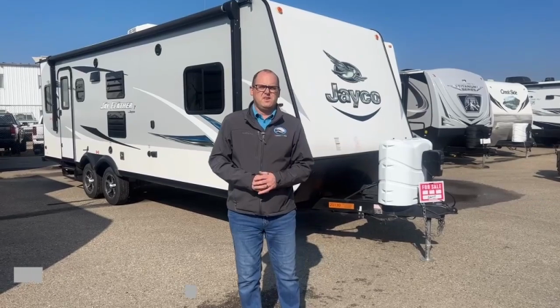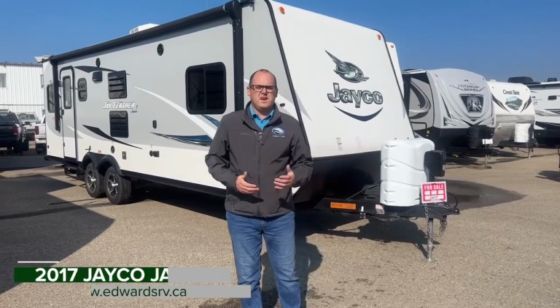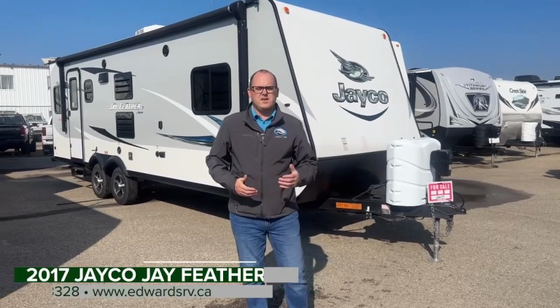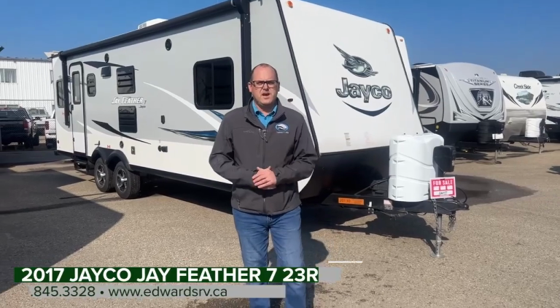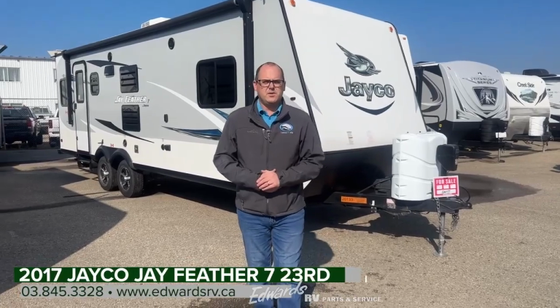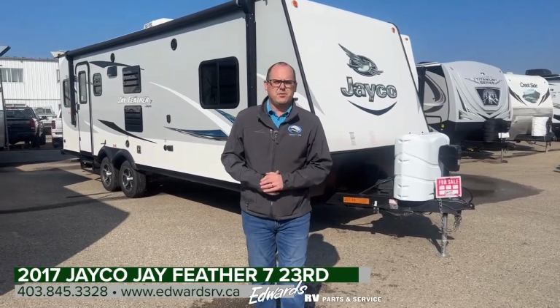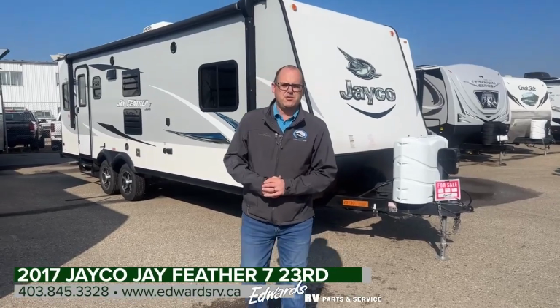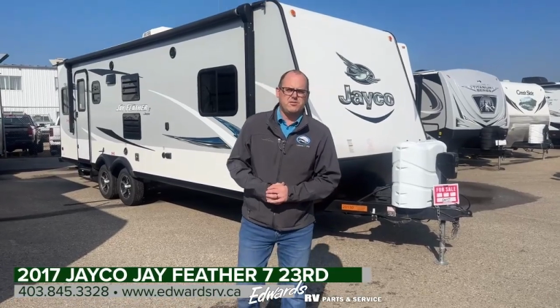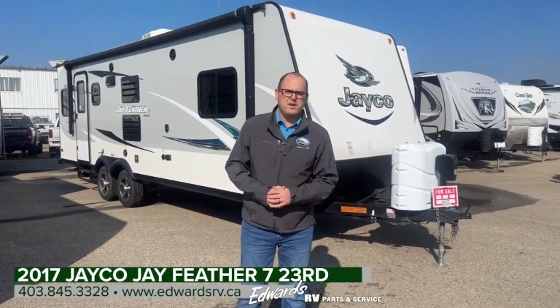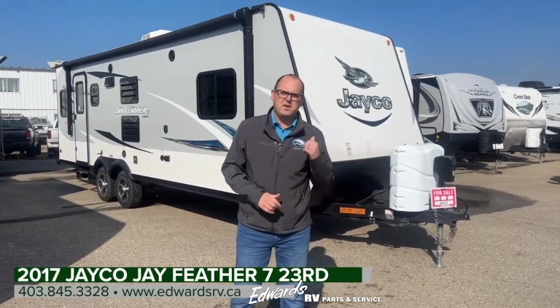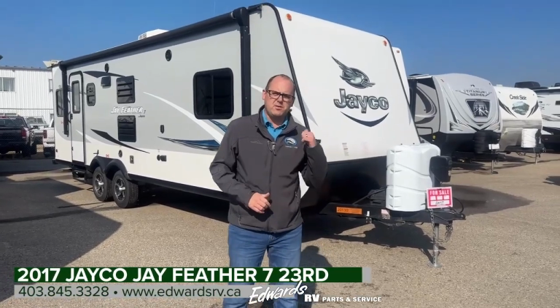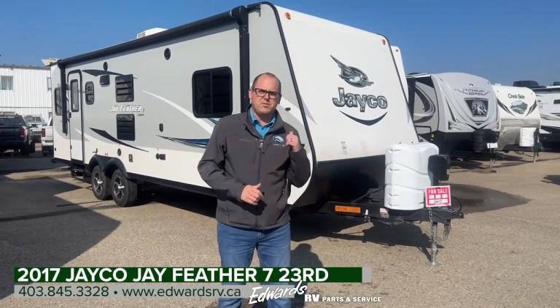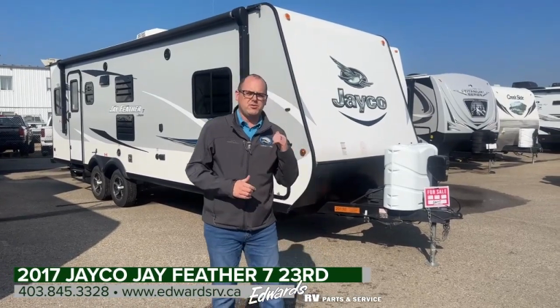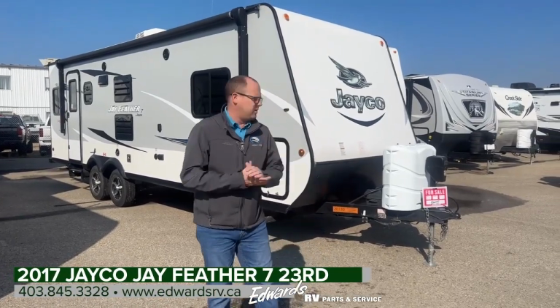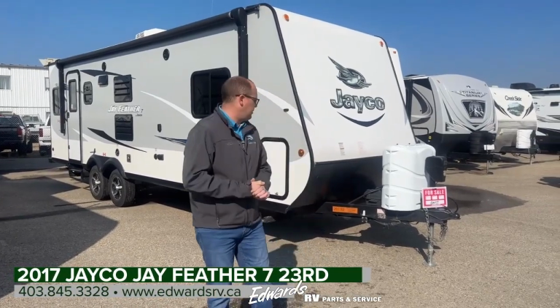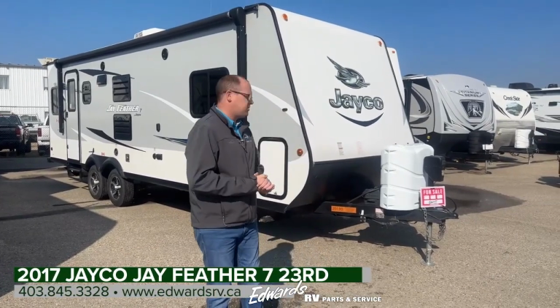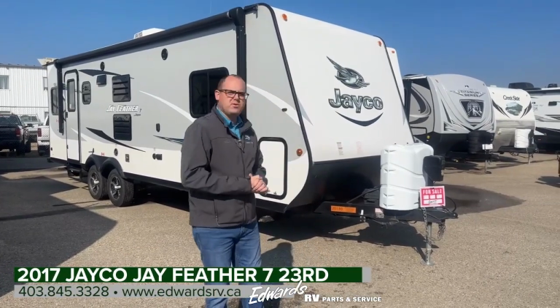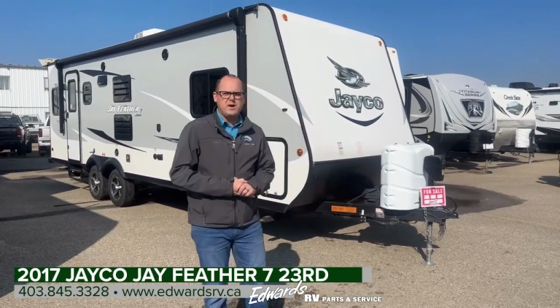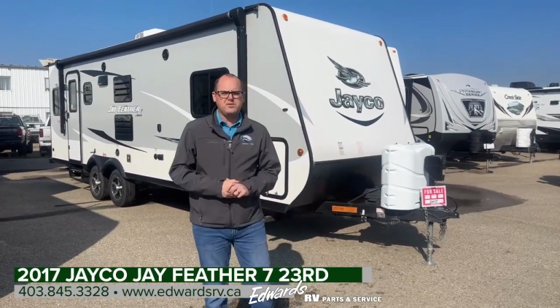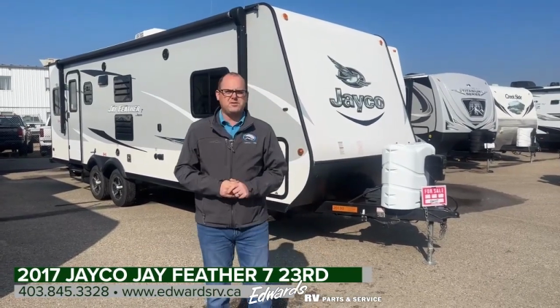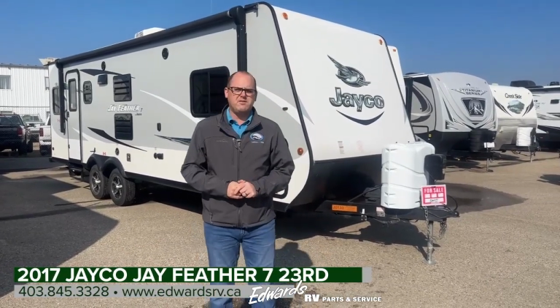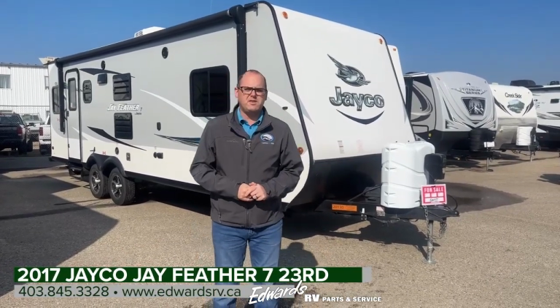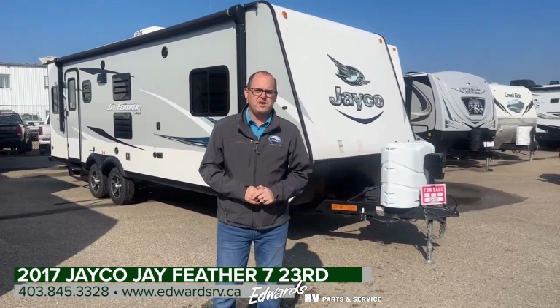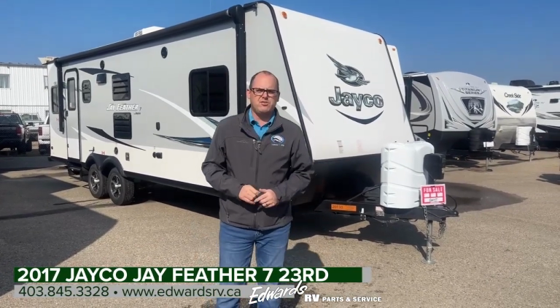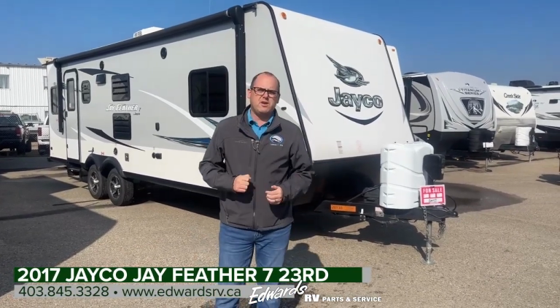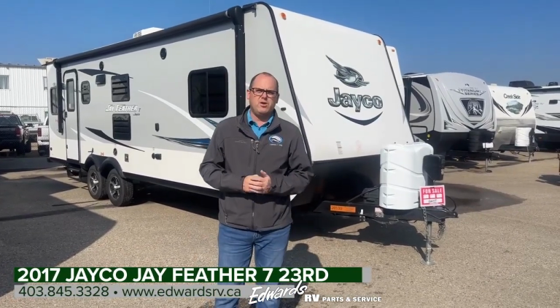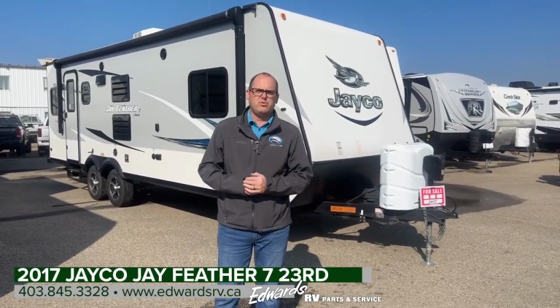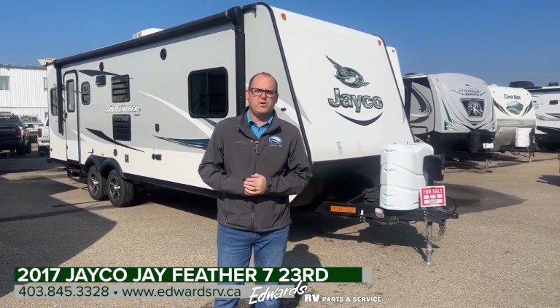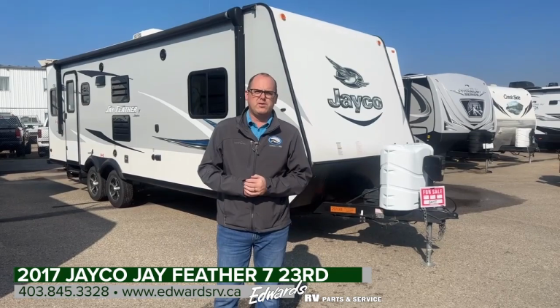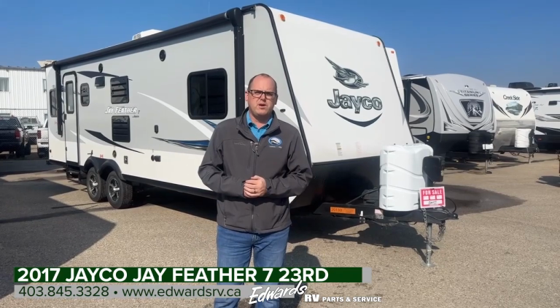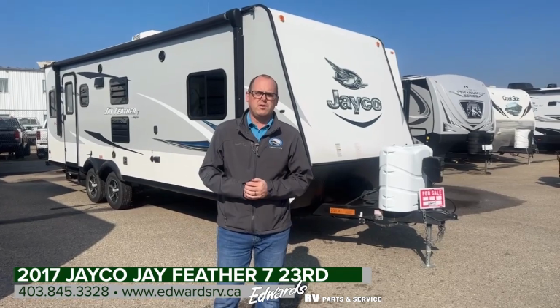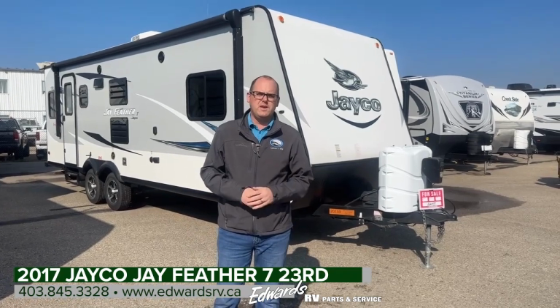Hey guys, Zach with Edwards RV. Today we're going to be showing you this 2017 Jayco 23RD.